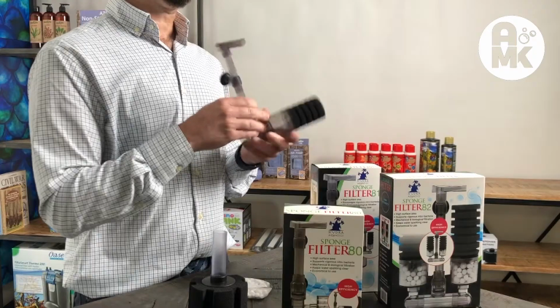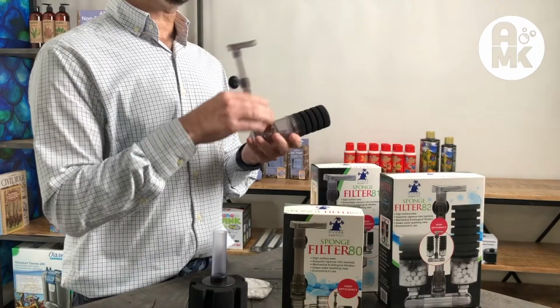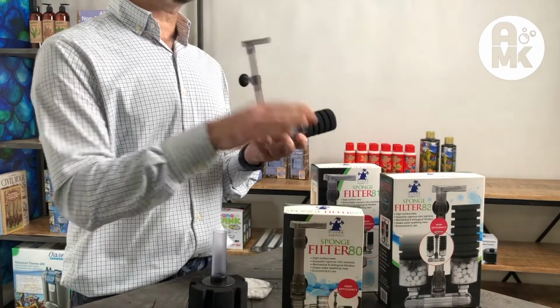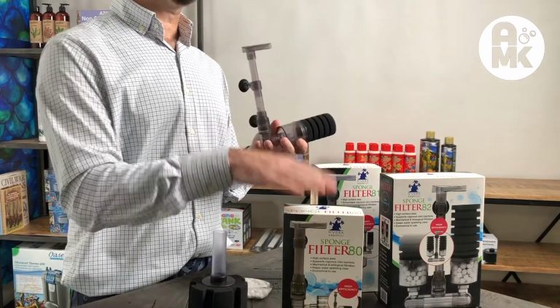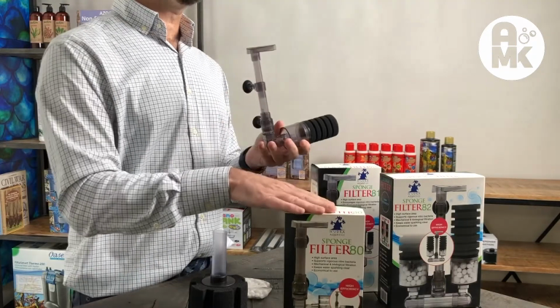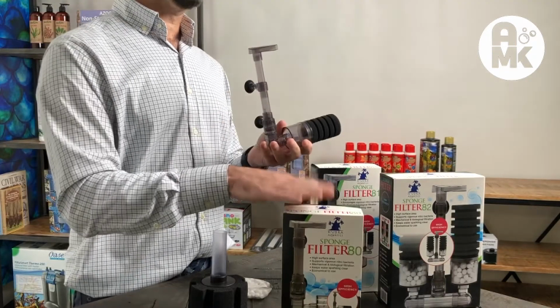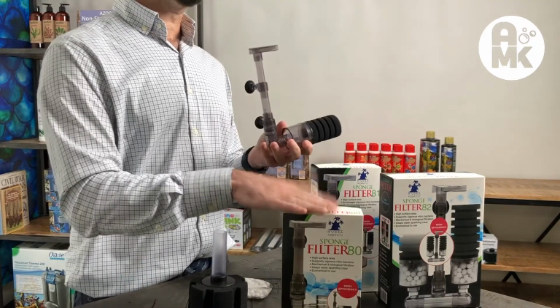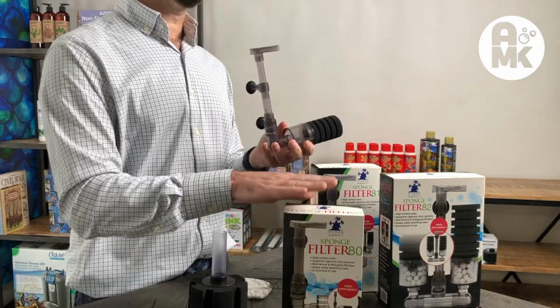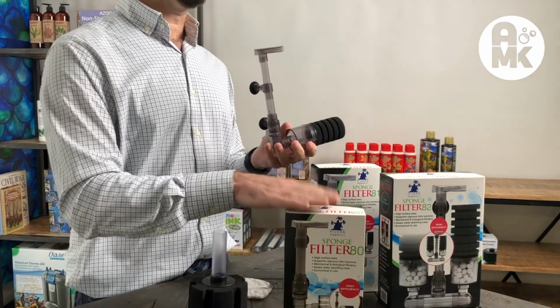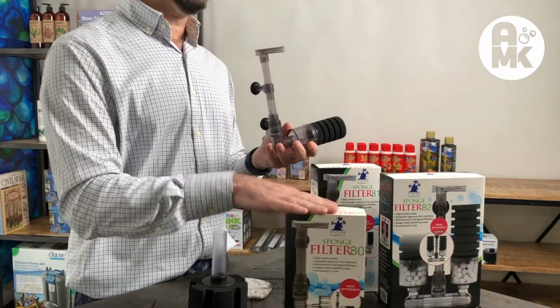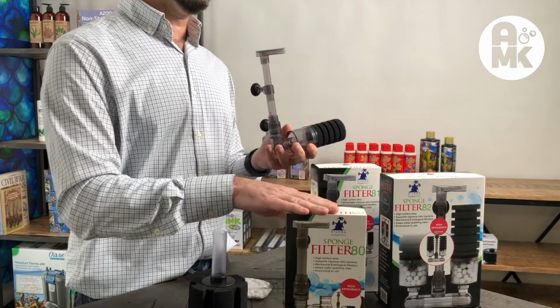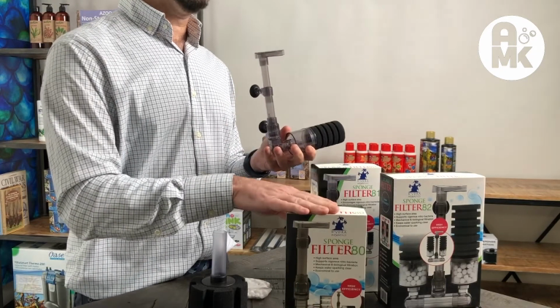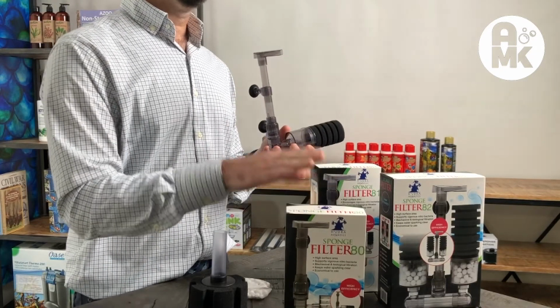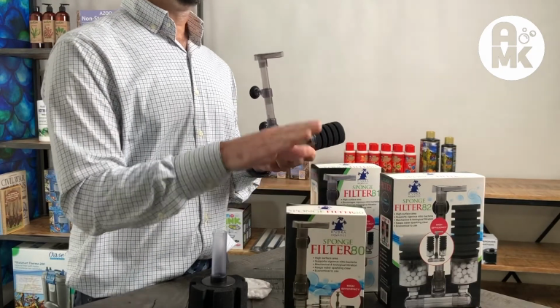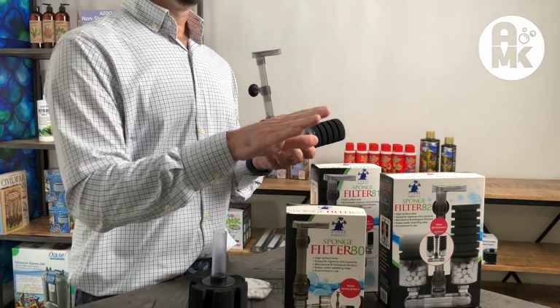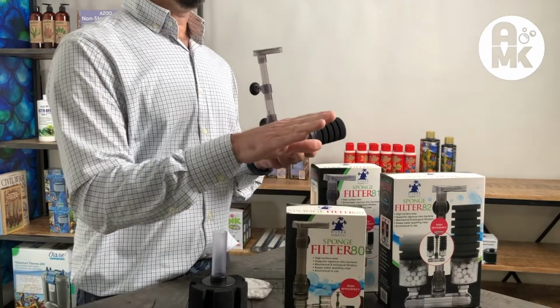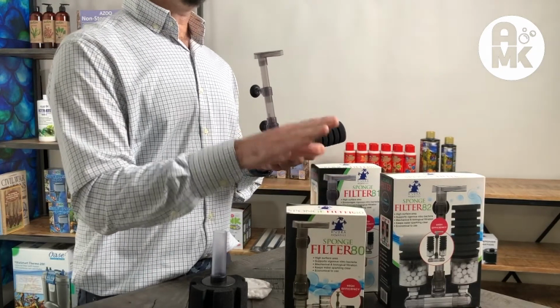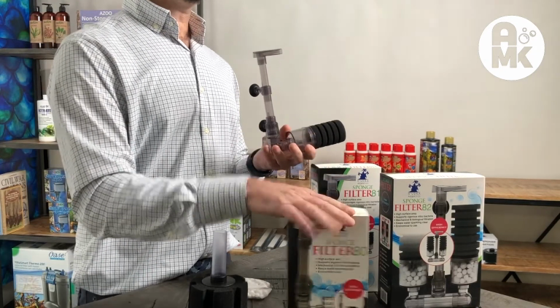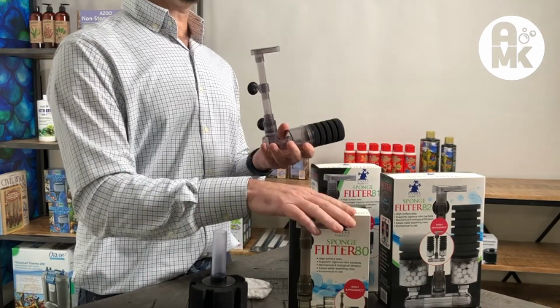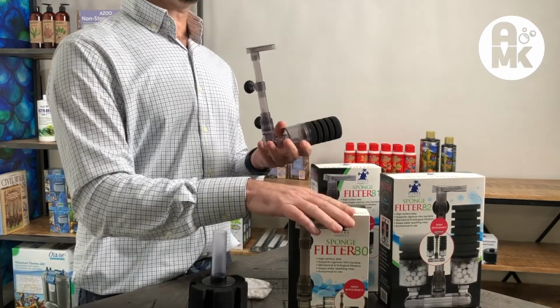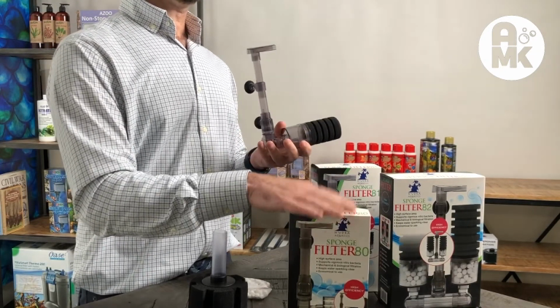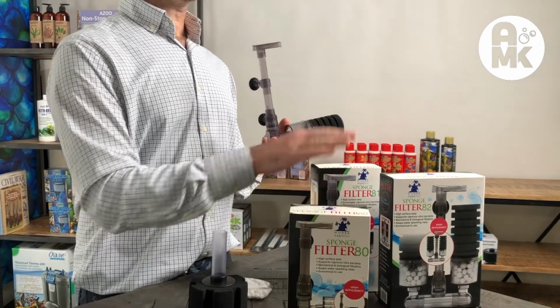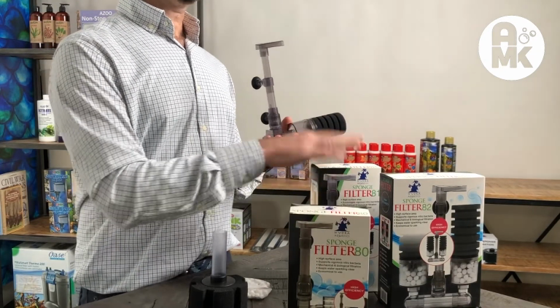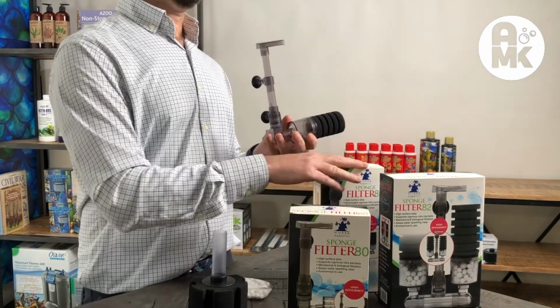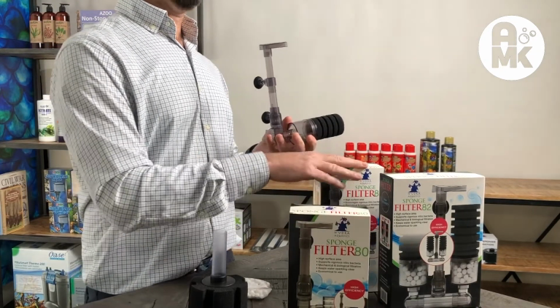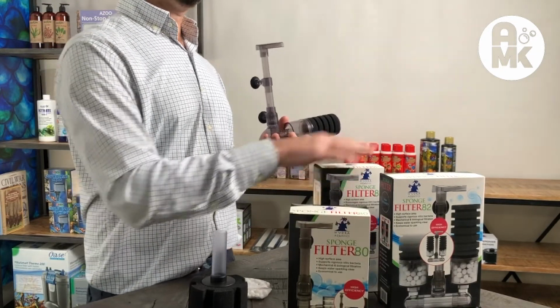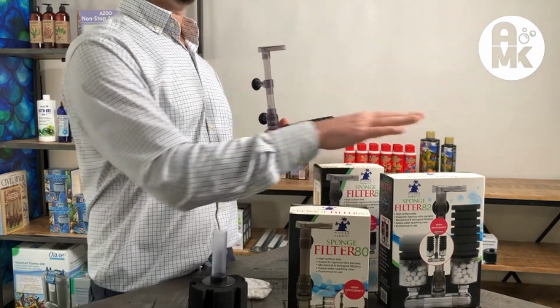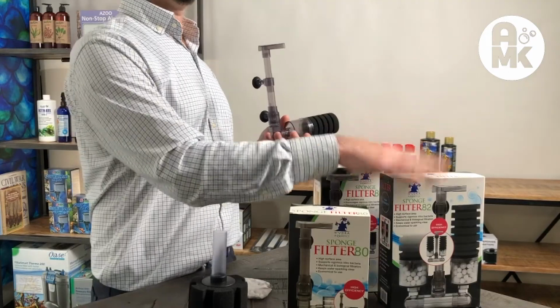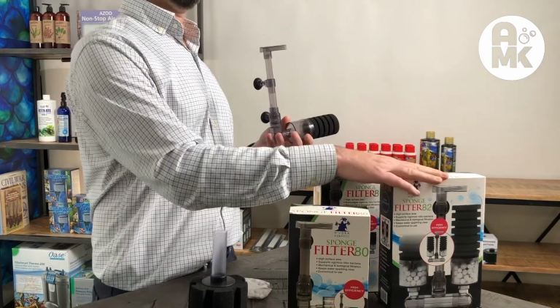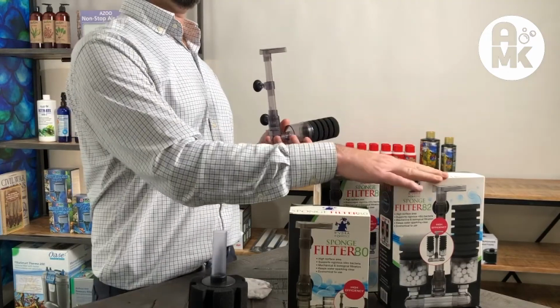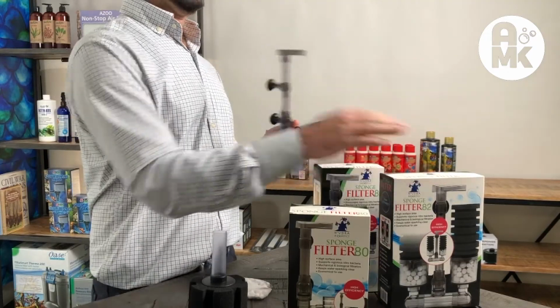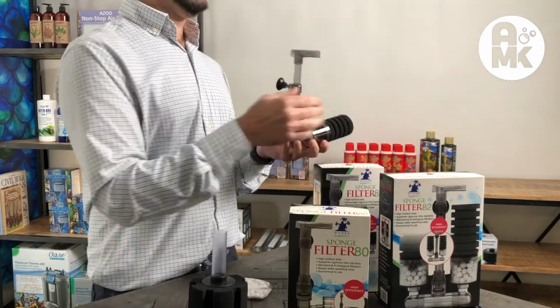There are three sizes of these available: 15 gallon, 20 gallon, and 30 gallon.